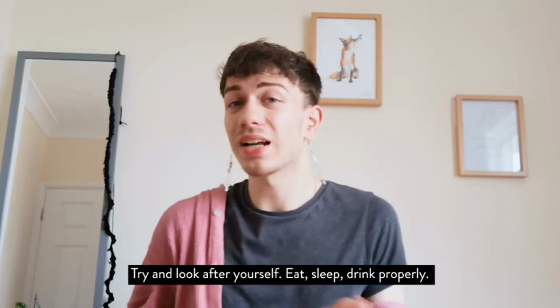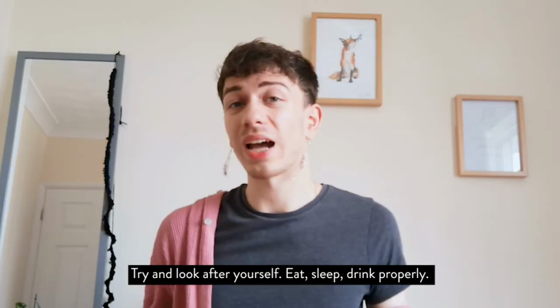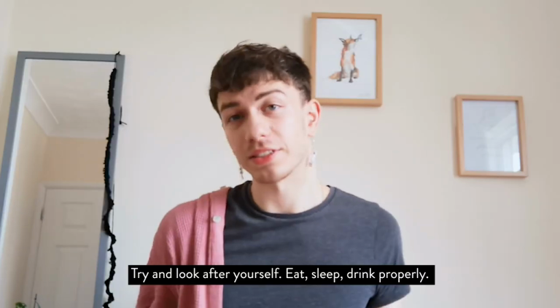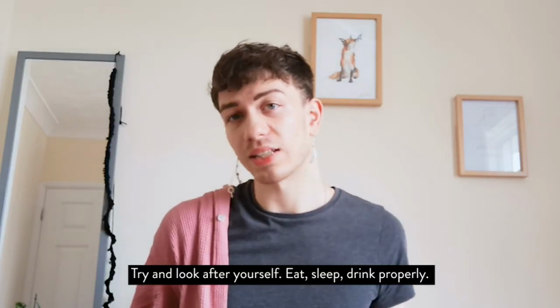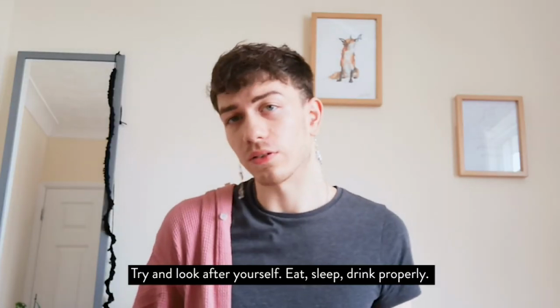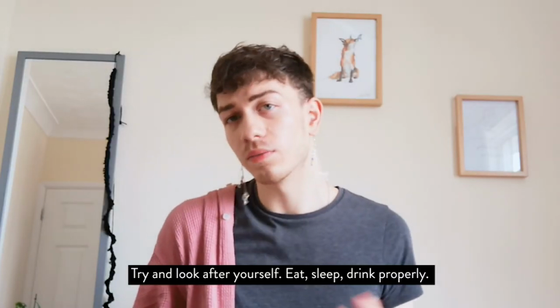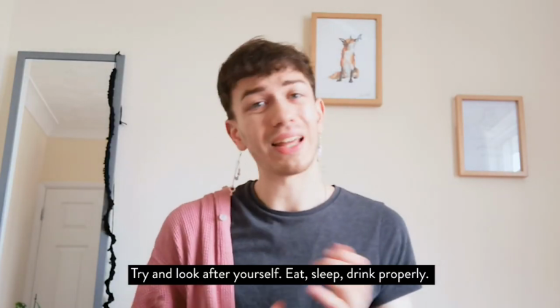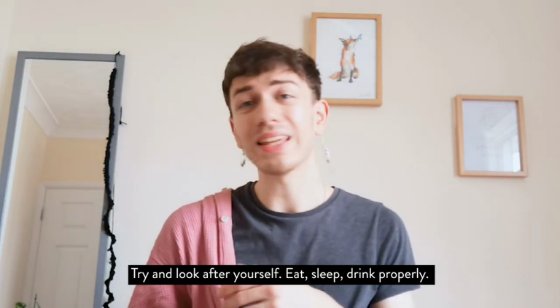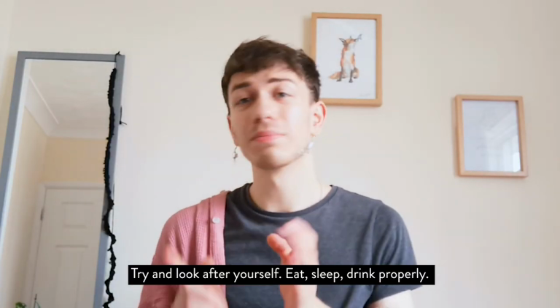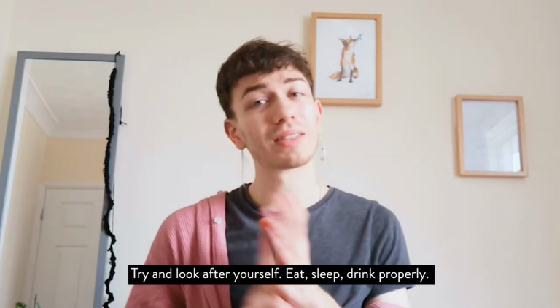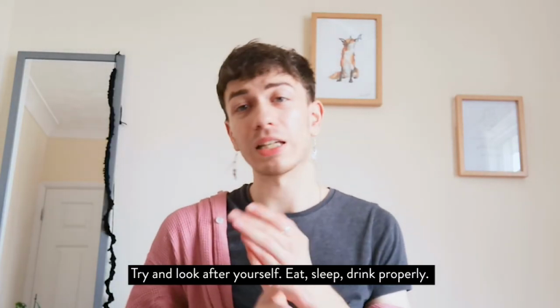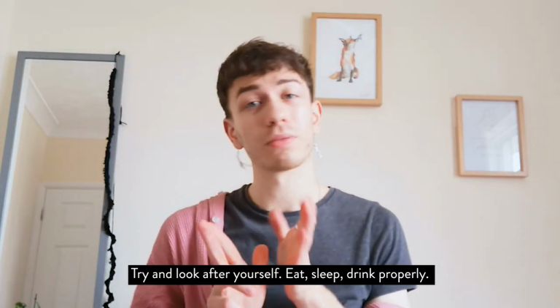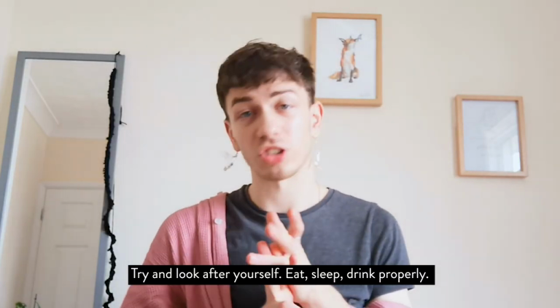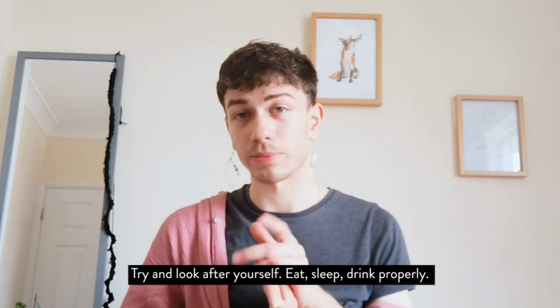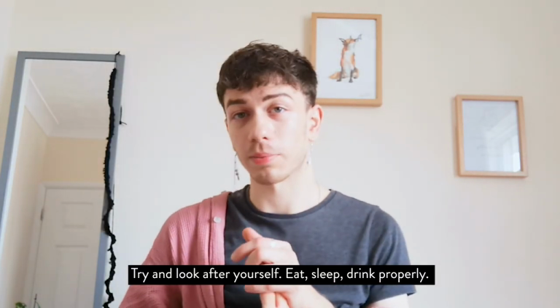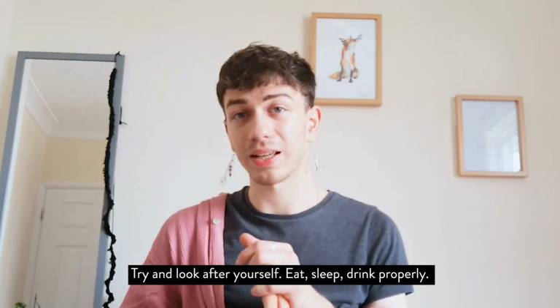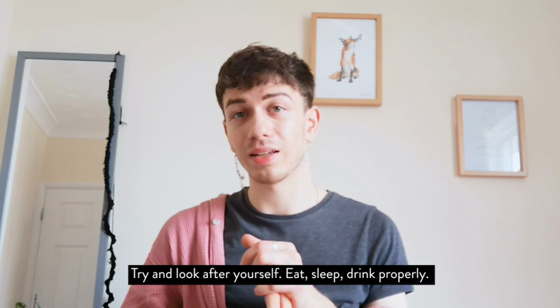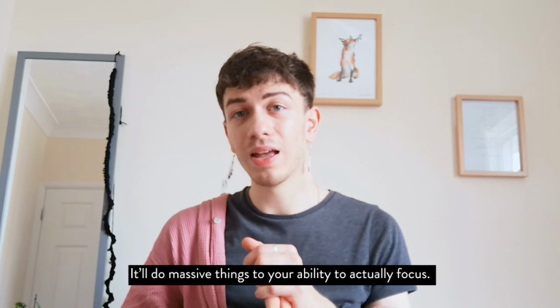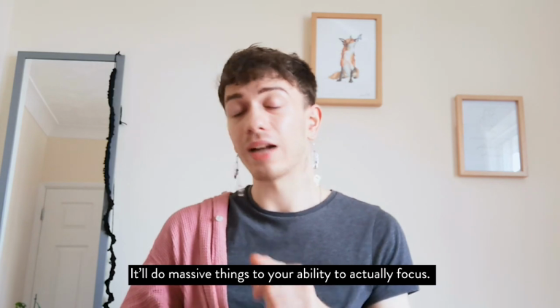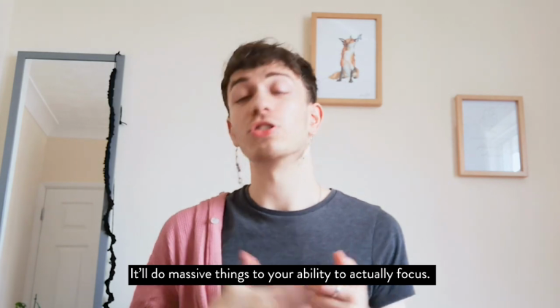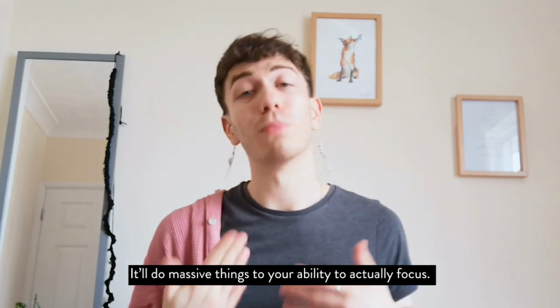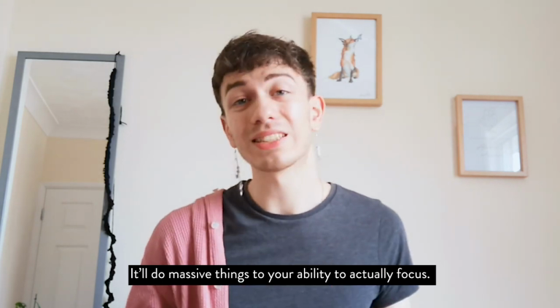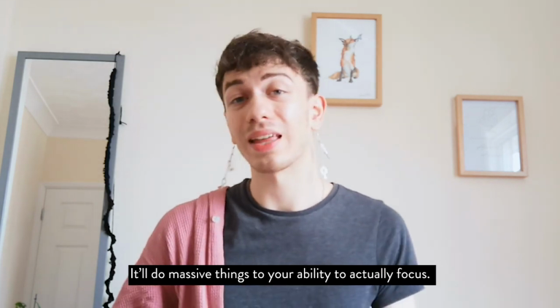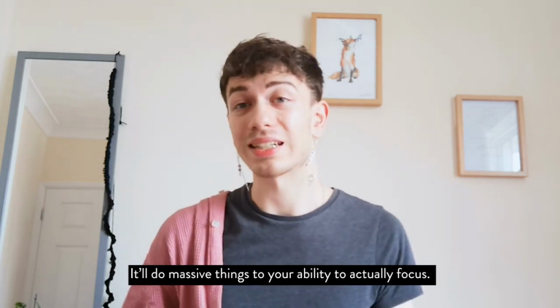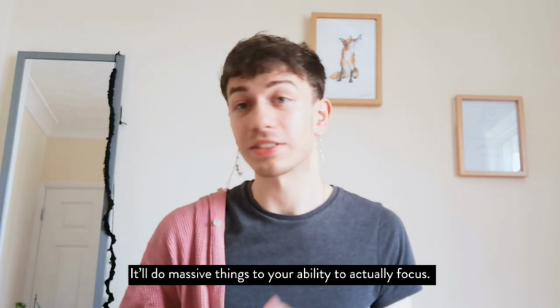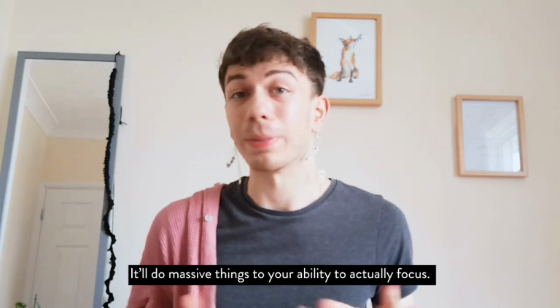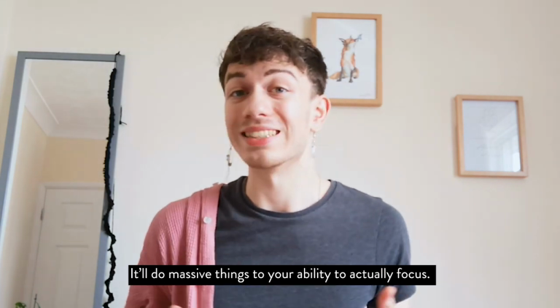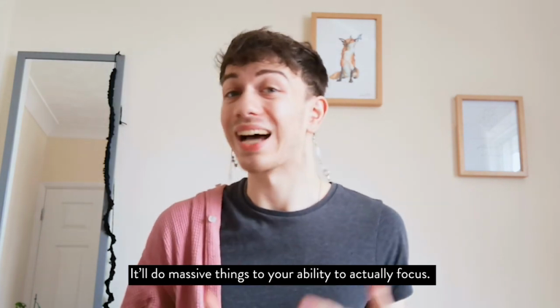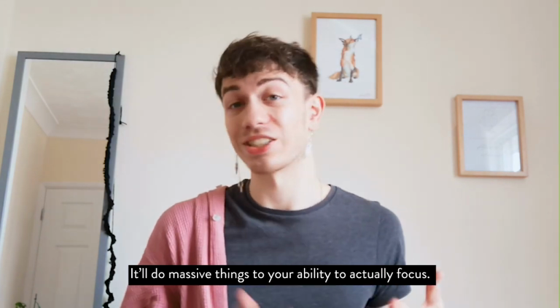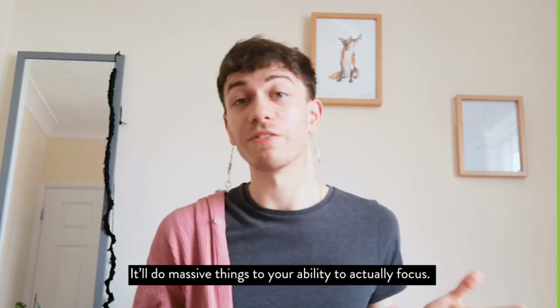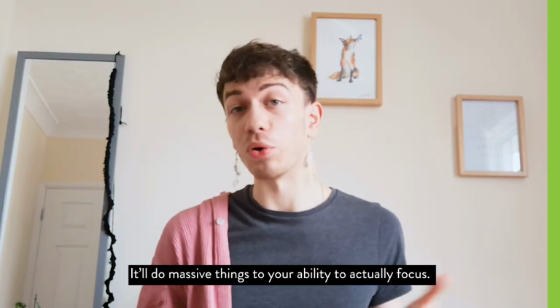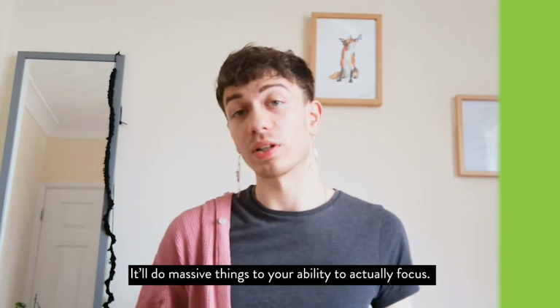Try and look after yourself — eat, sleep, and drink properly. These will do massive things for your ability to actually focus.